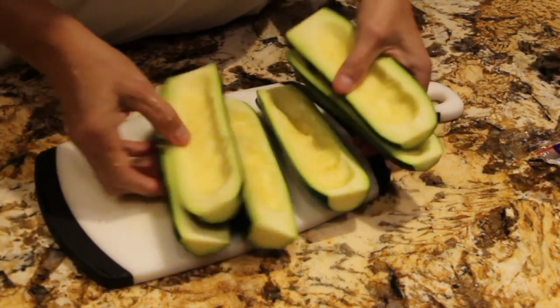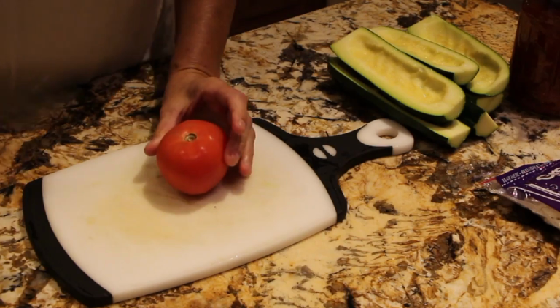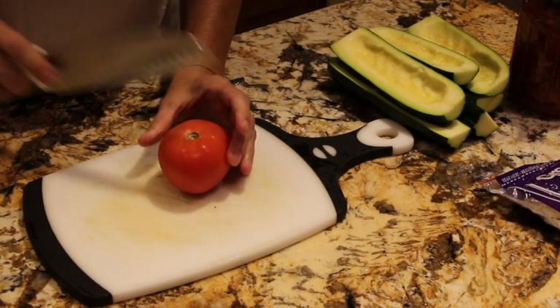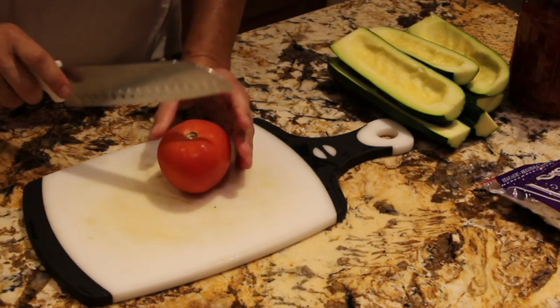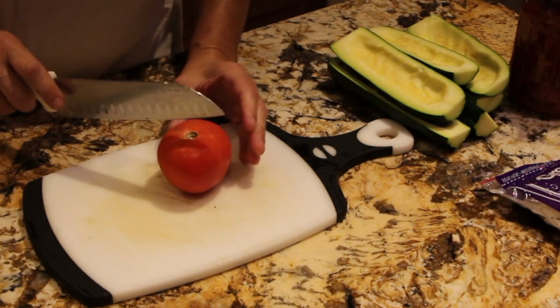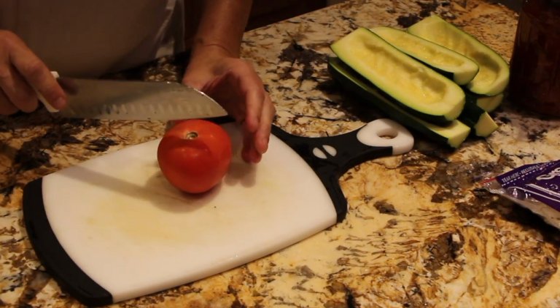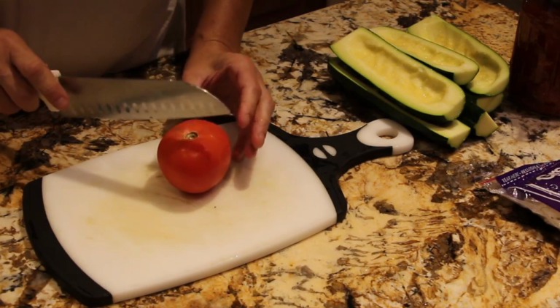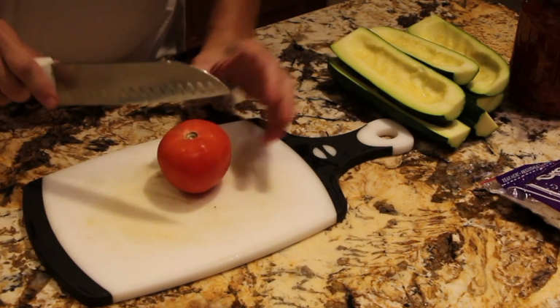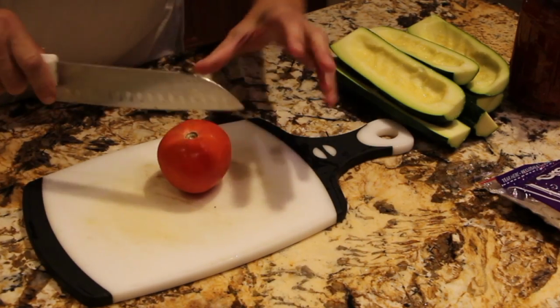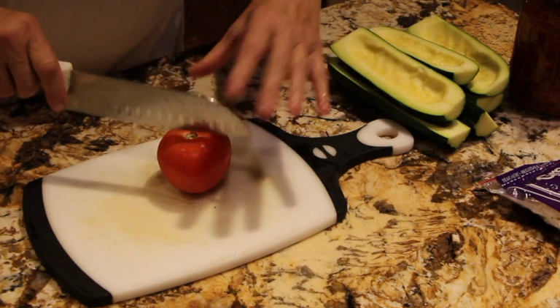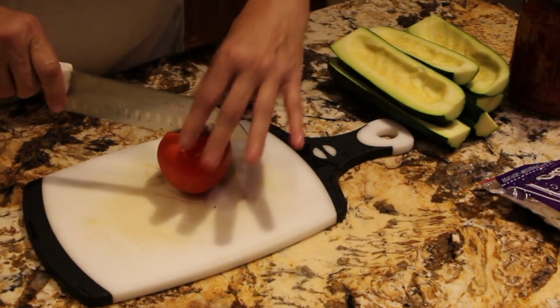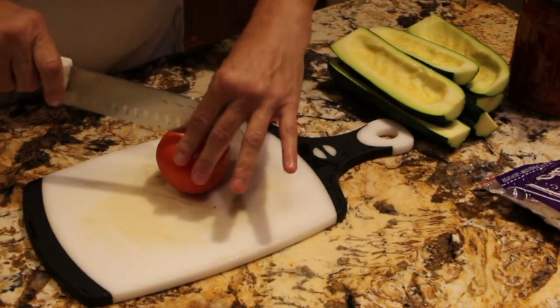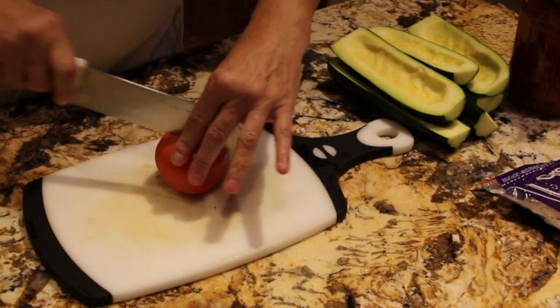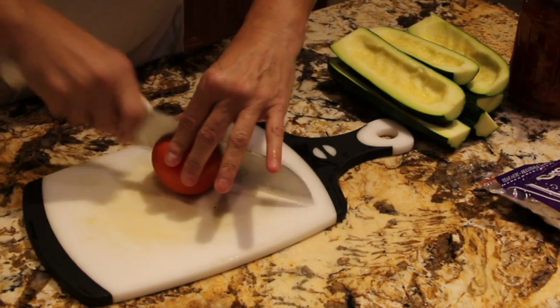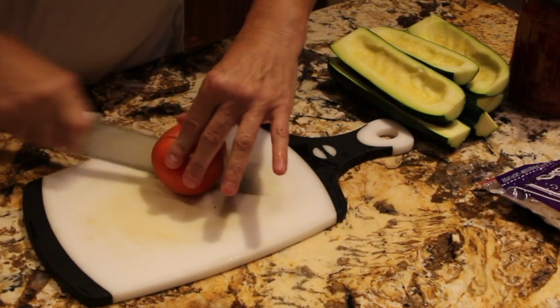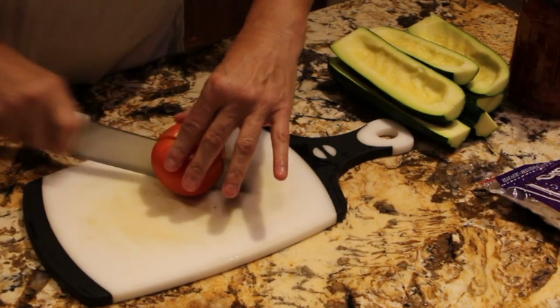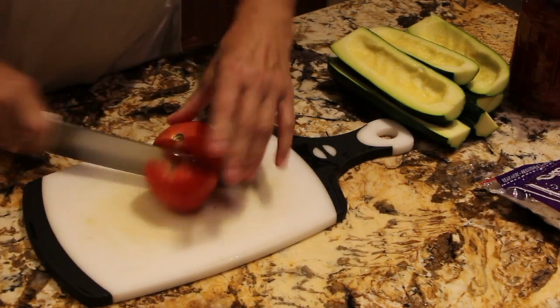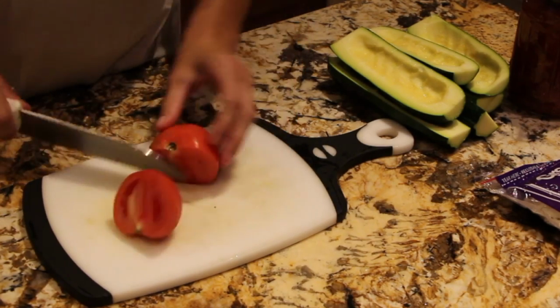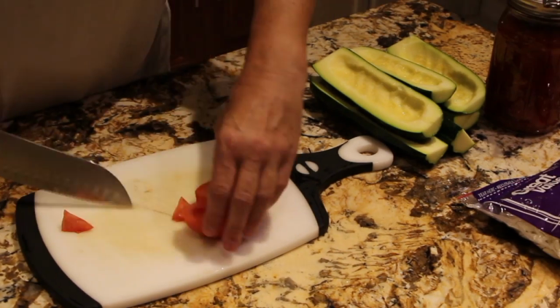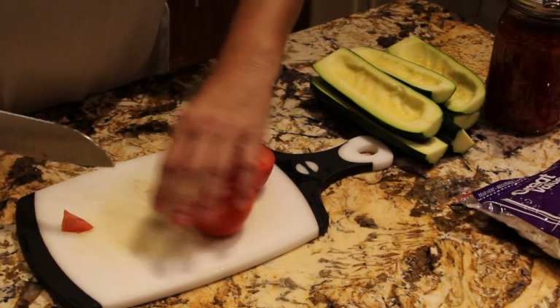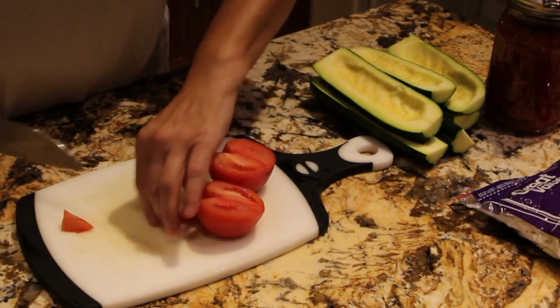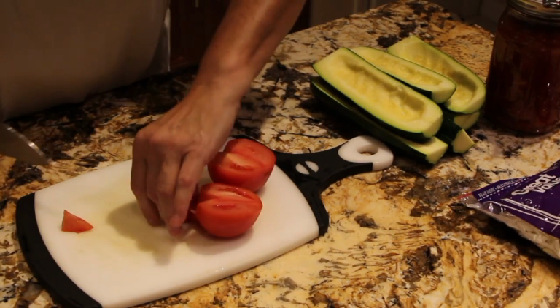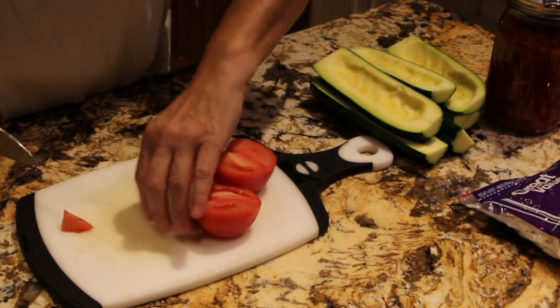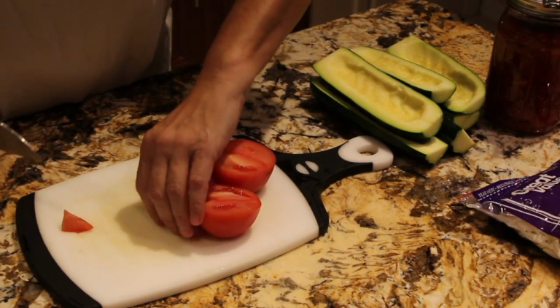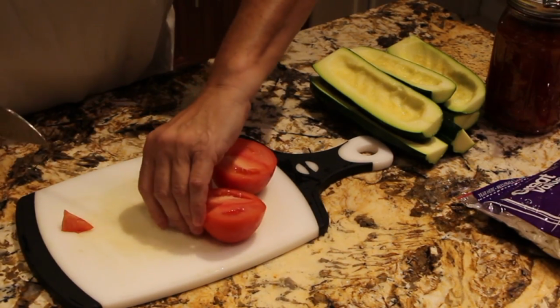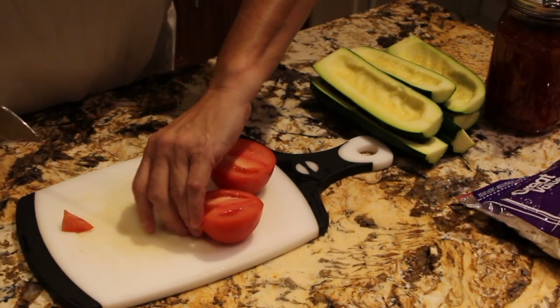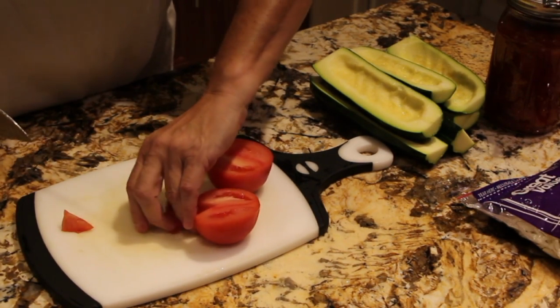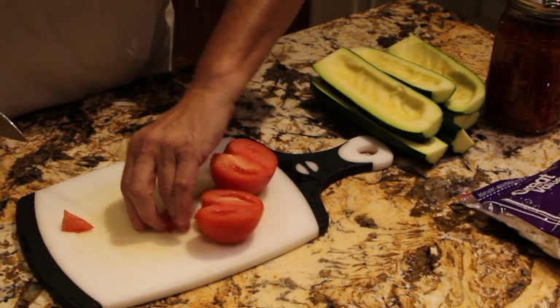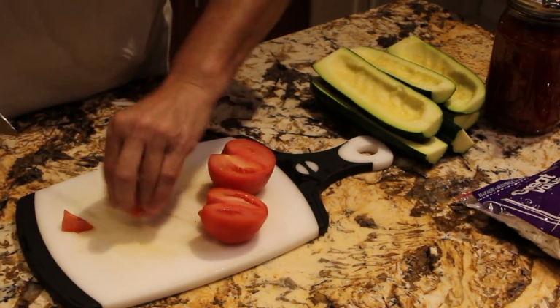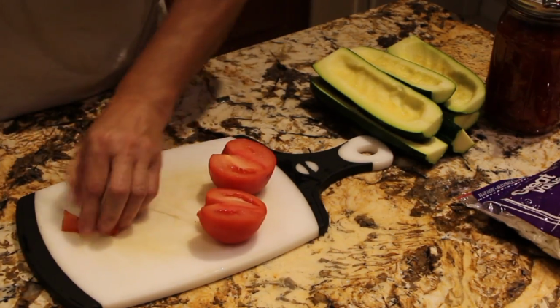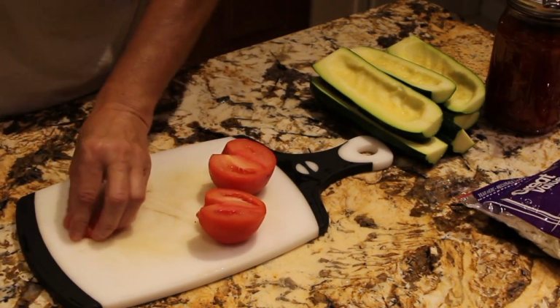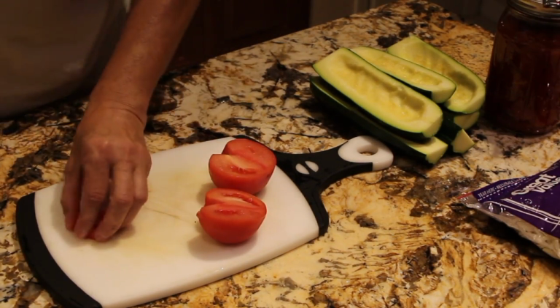So now I have one tomato. I'll cut the tomato into small slices.